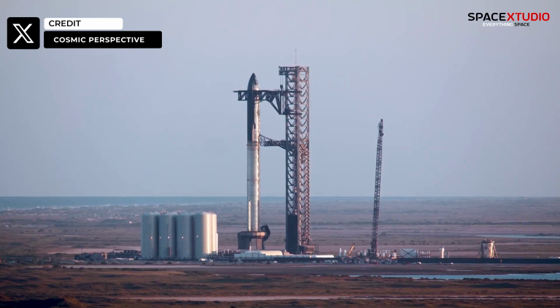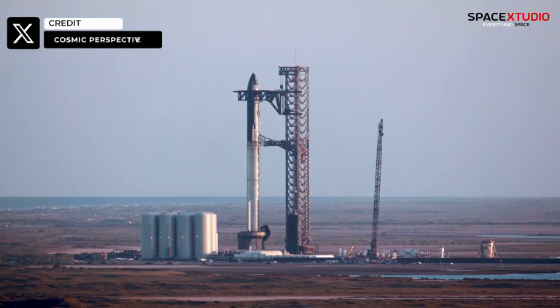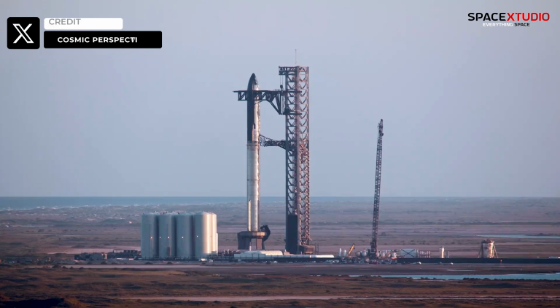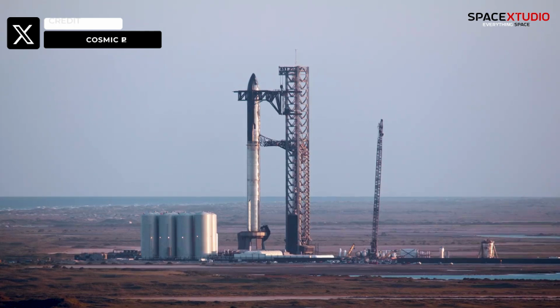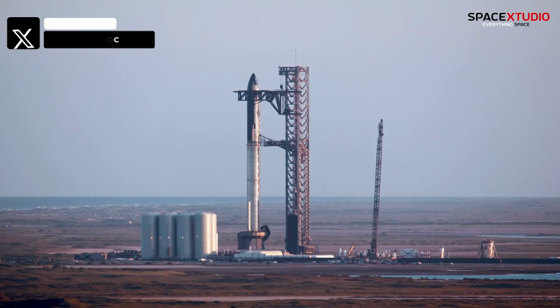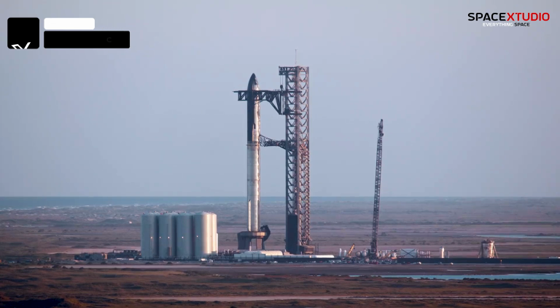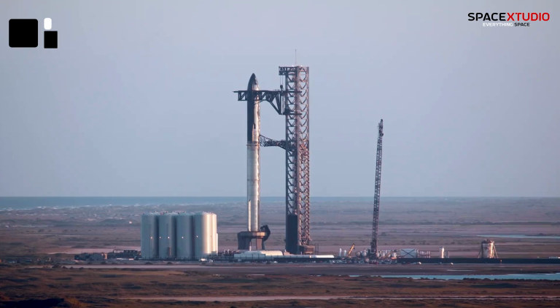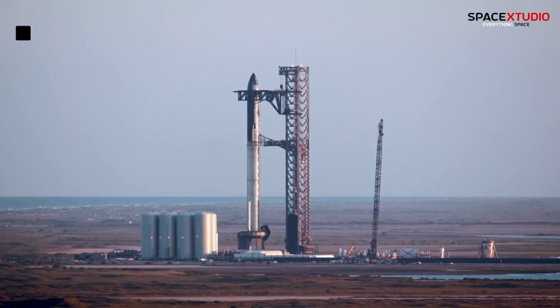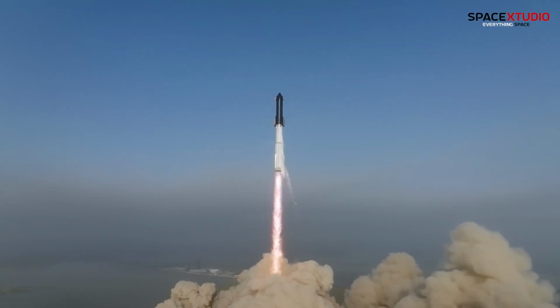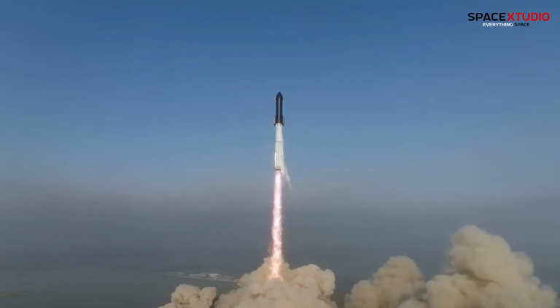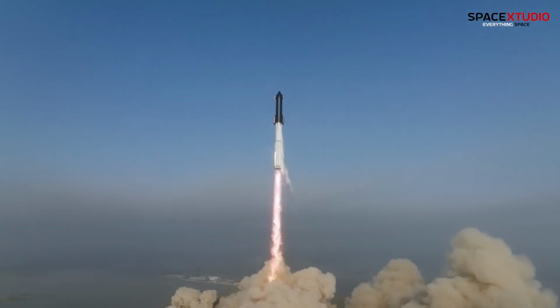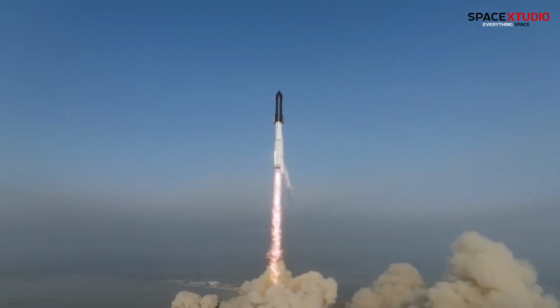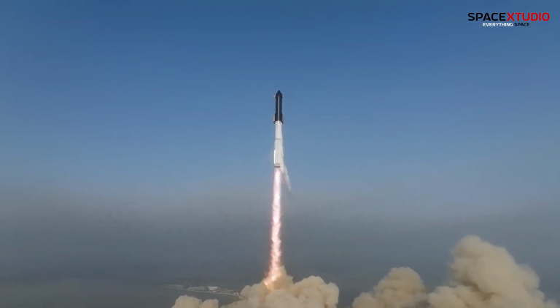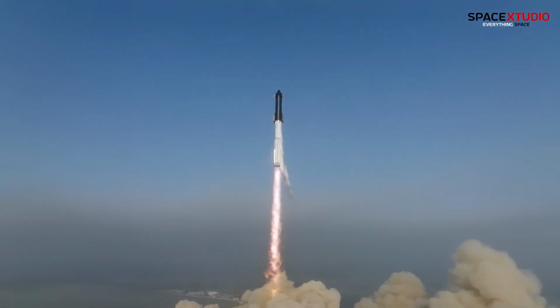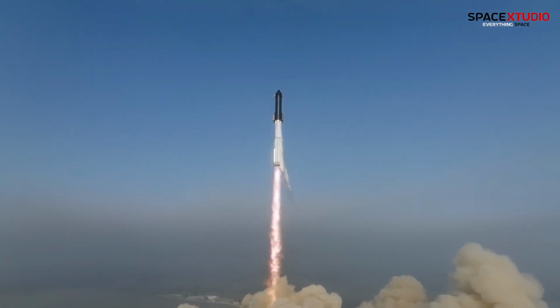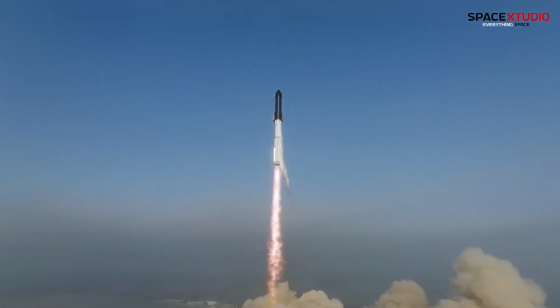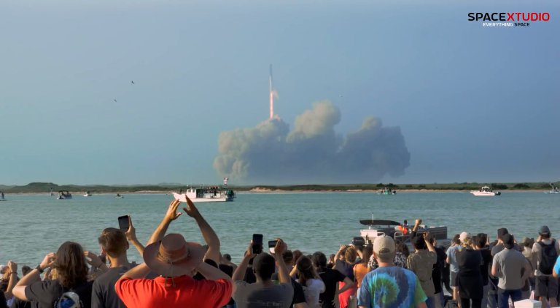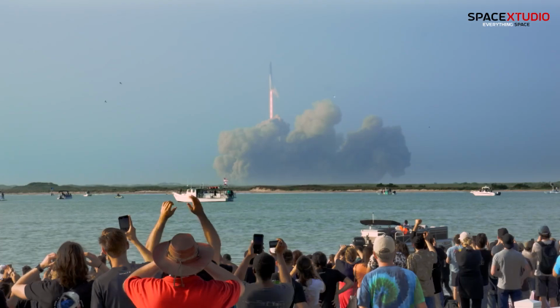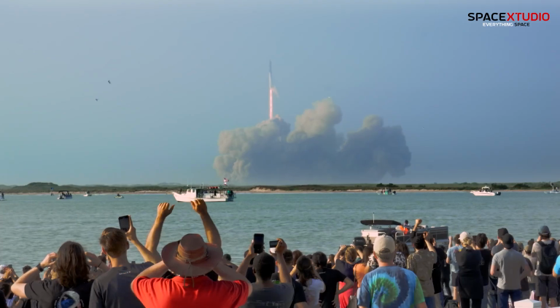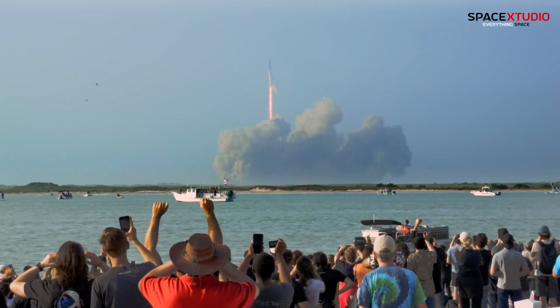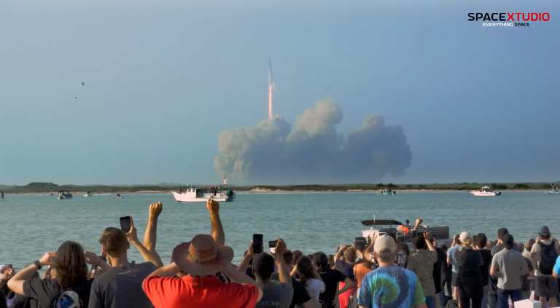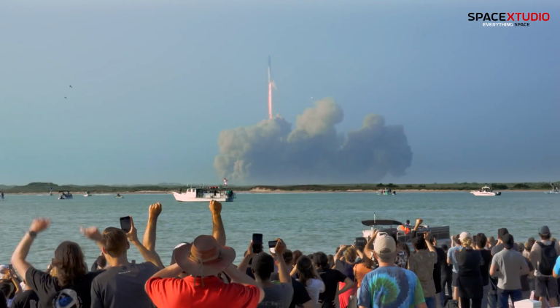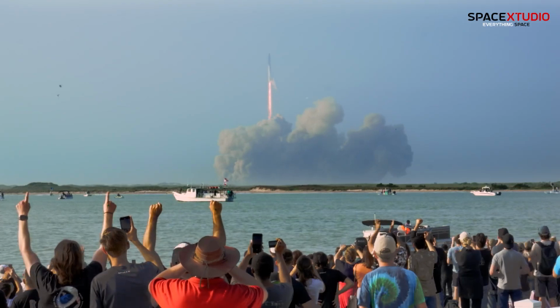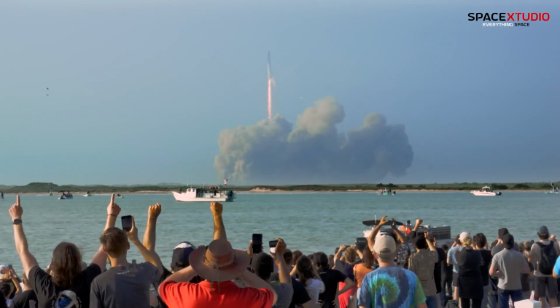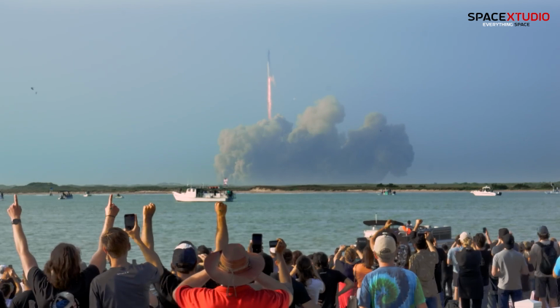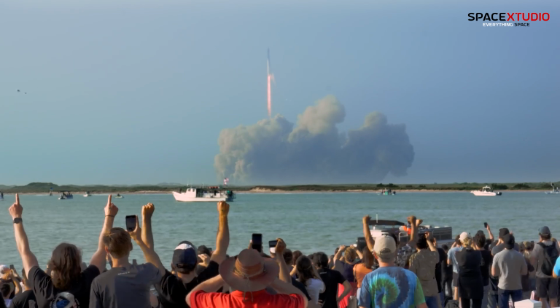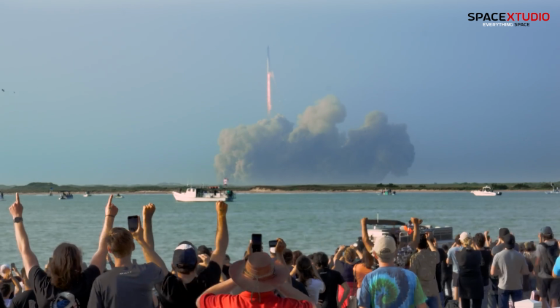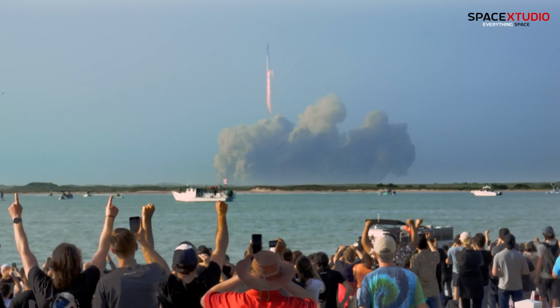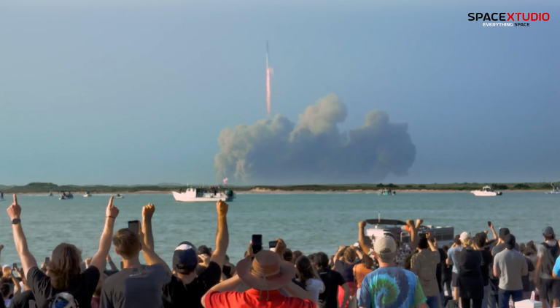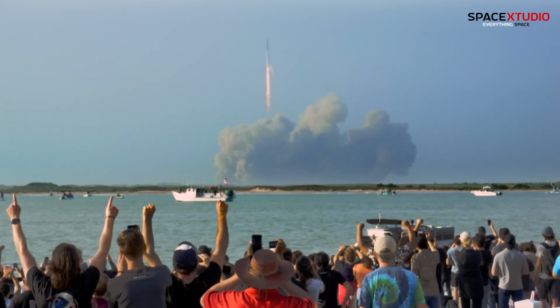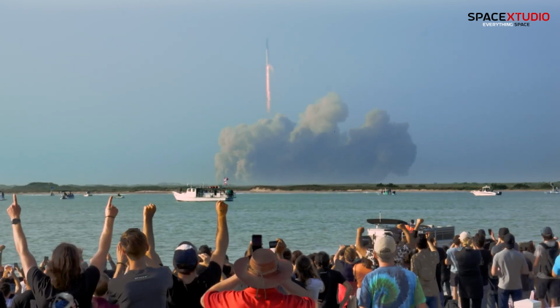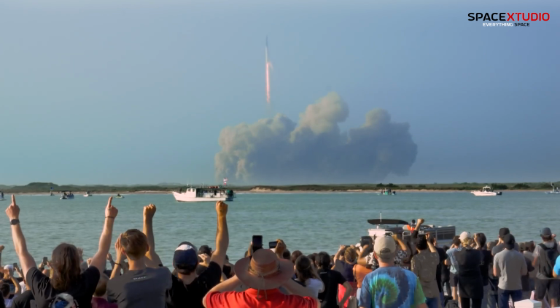Do you think we will see the second Starship launch in November, or will the FAA just delay it further?